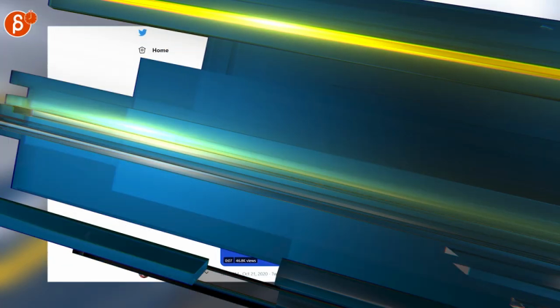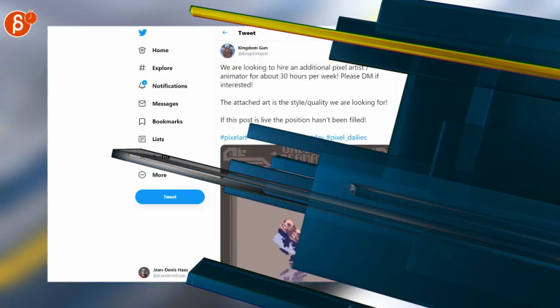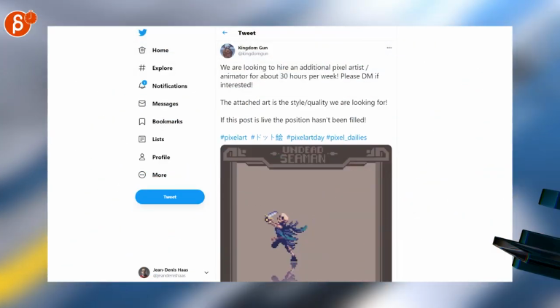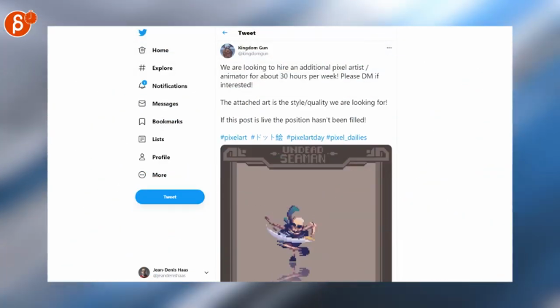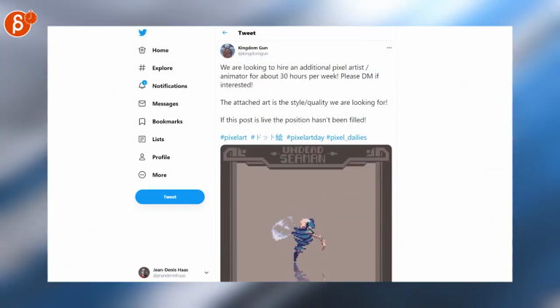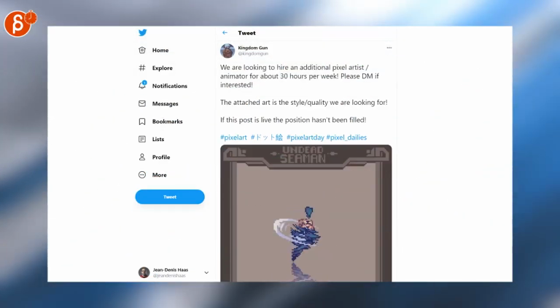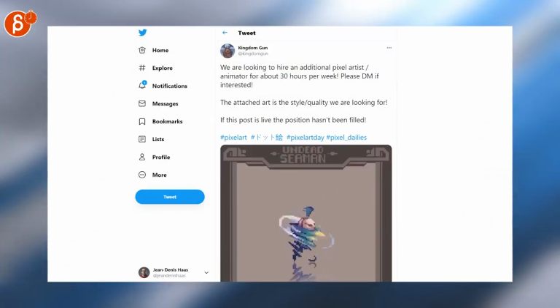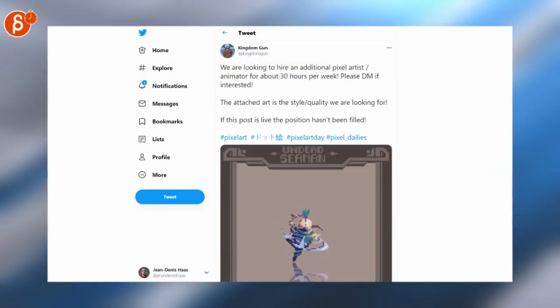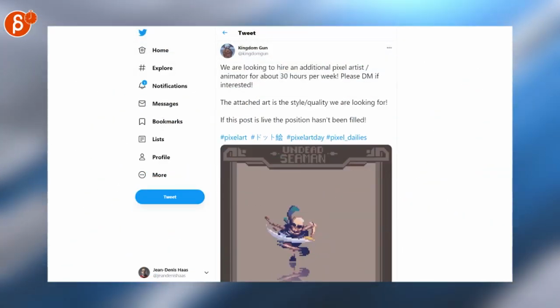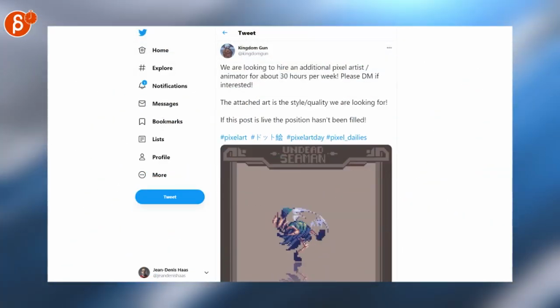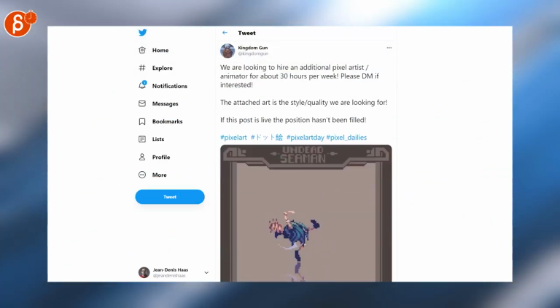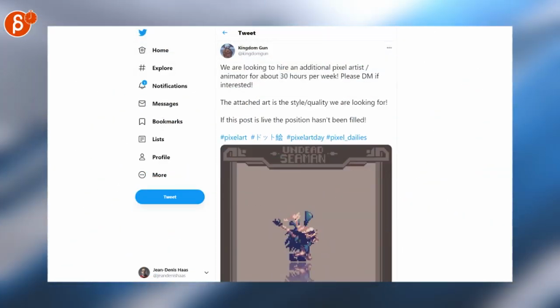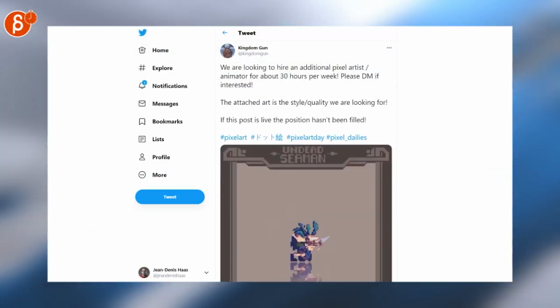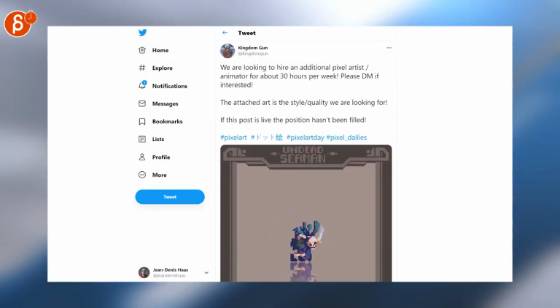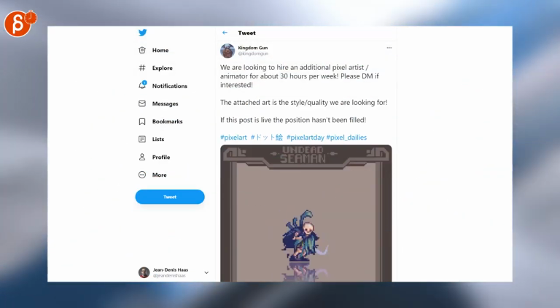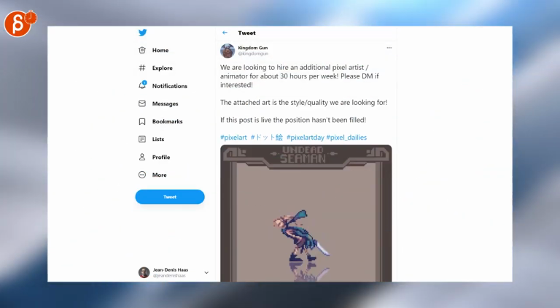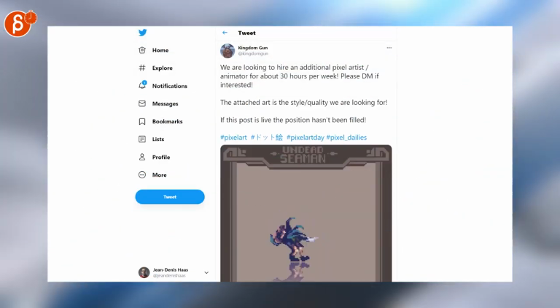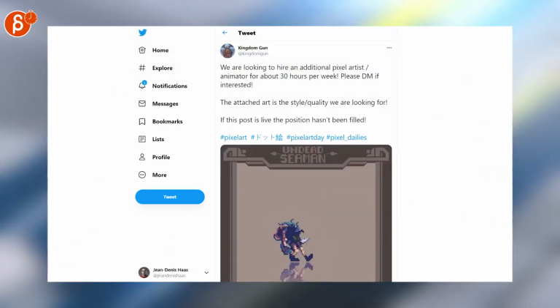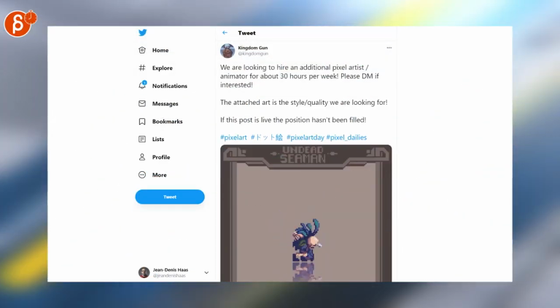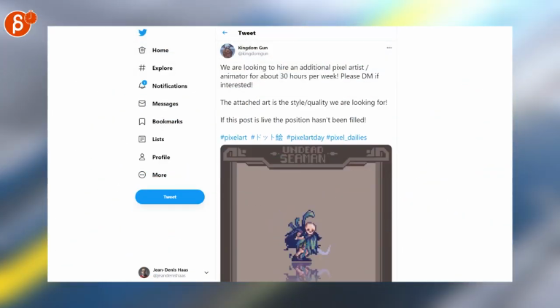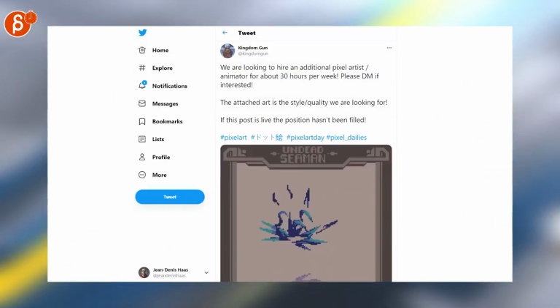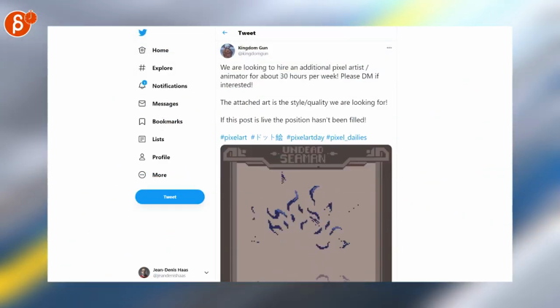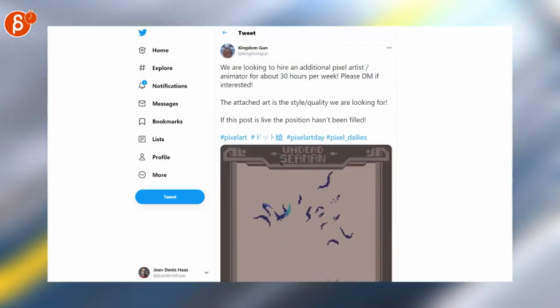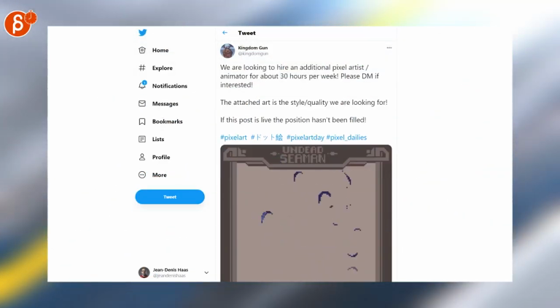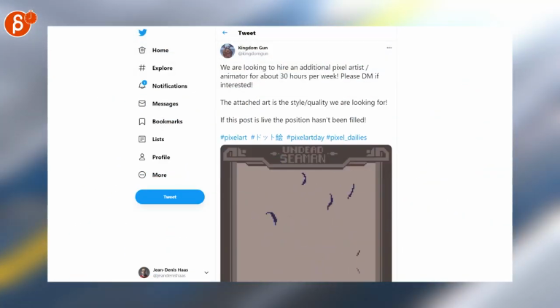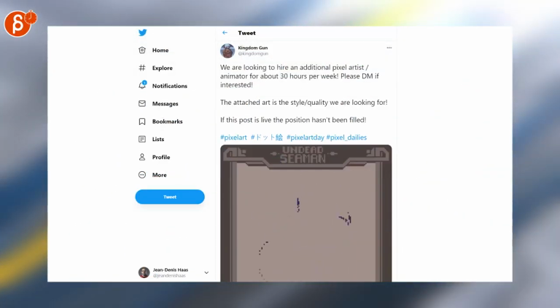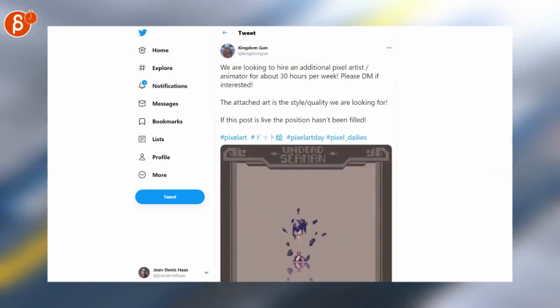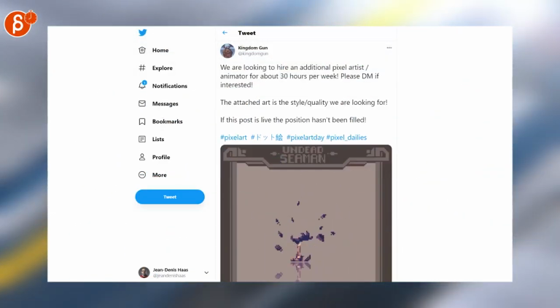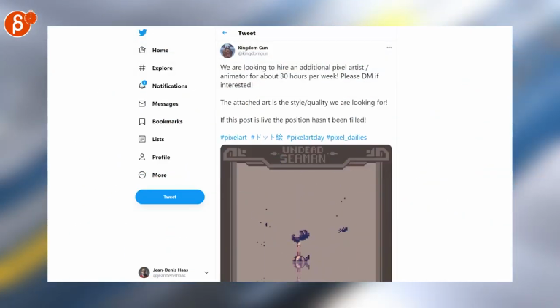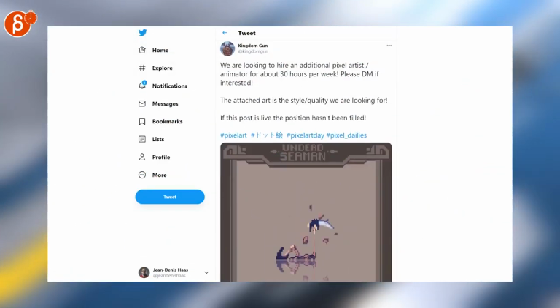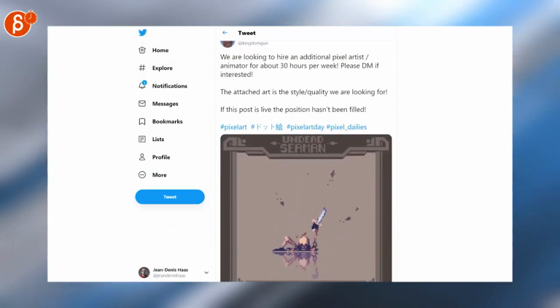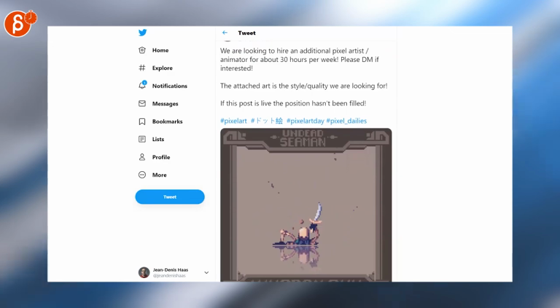More pixel art, but also a job posting. They're looking for additional pixel artists and animators for about 30 hours per week.